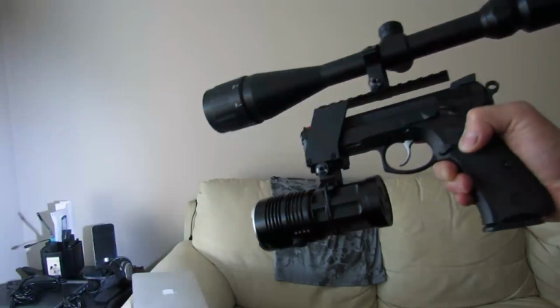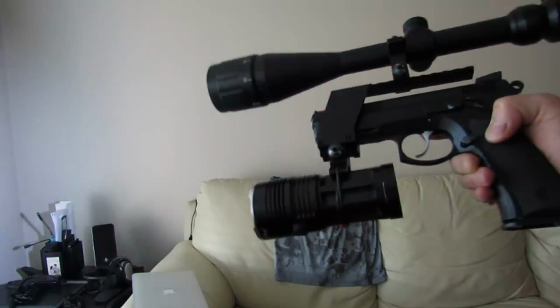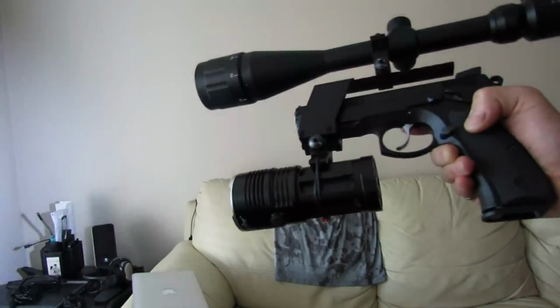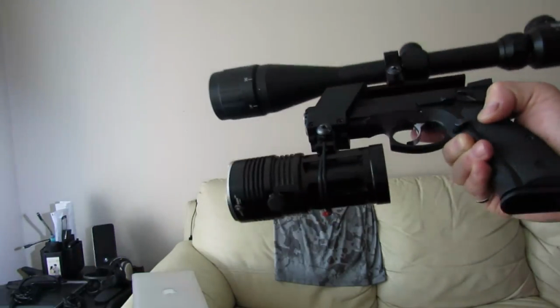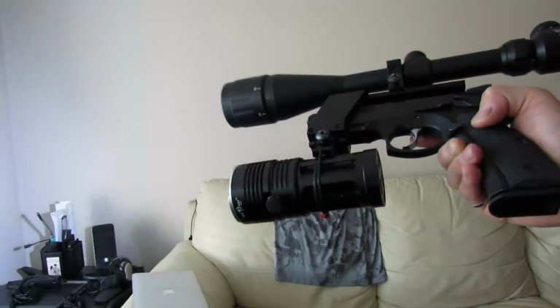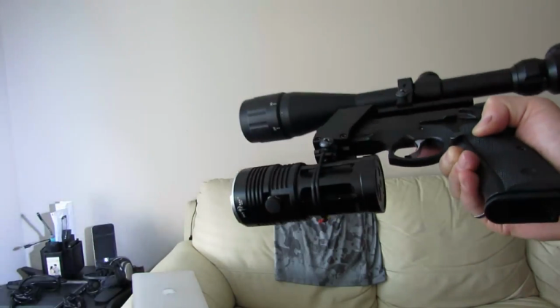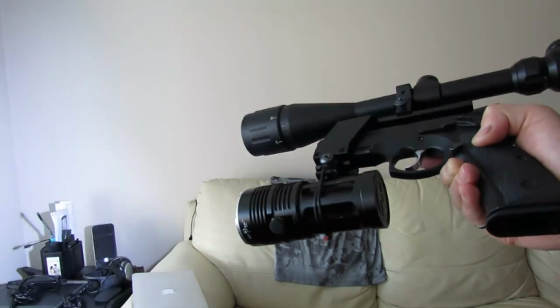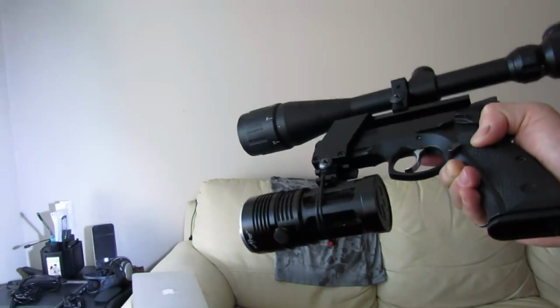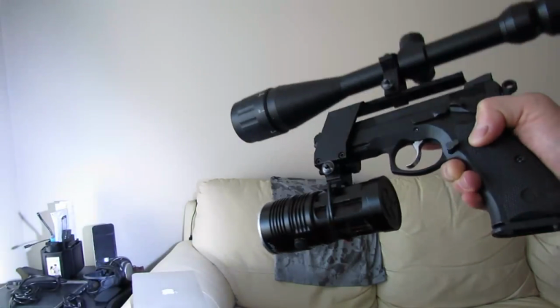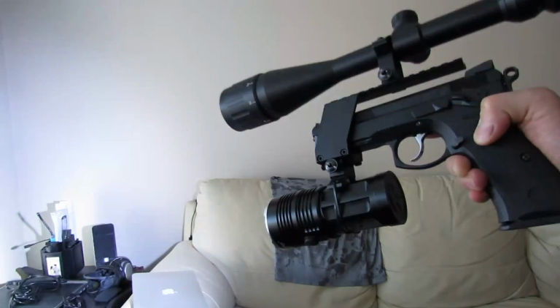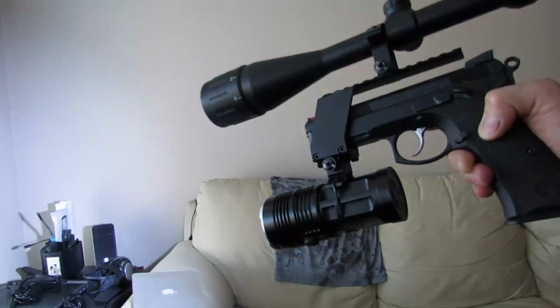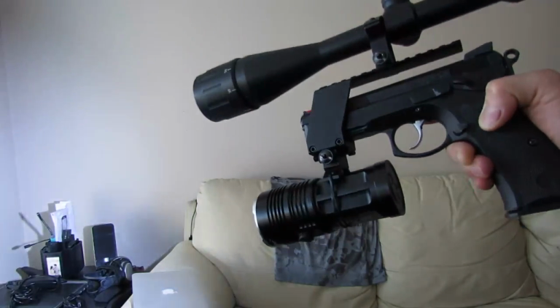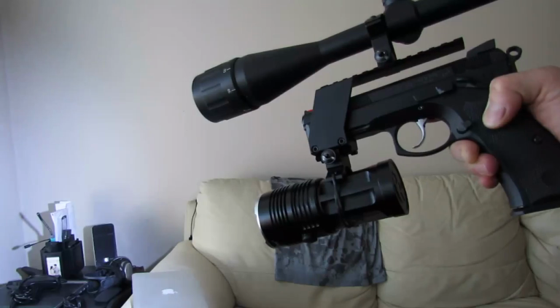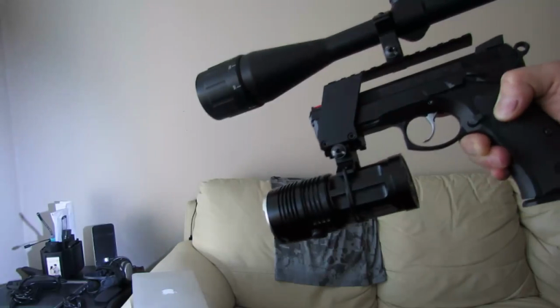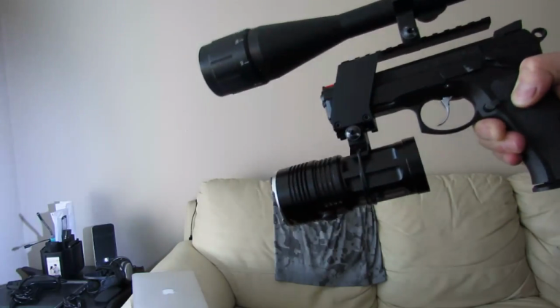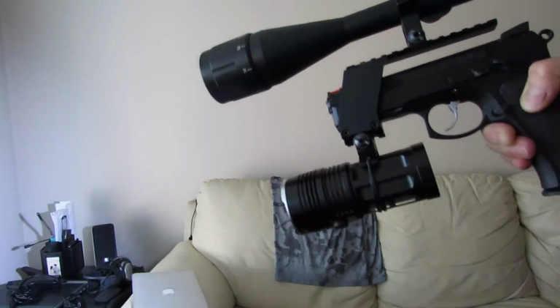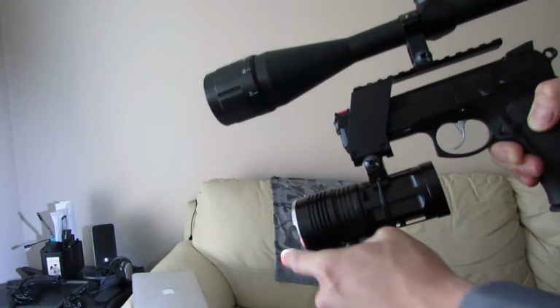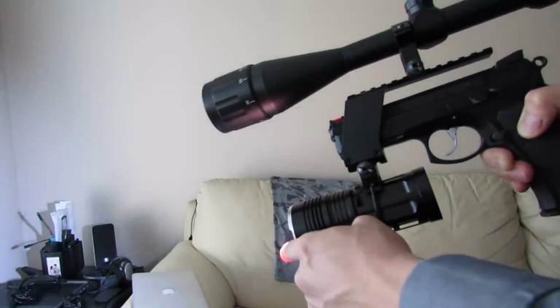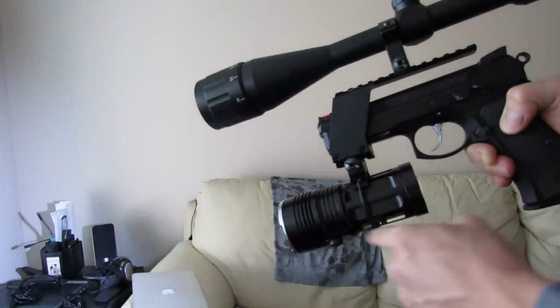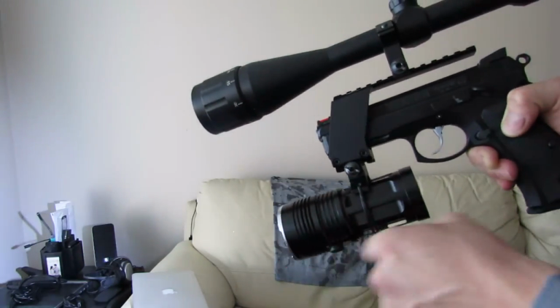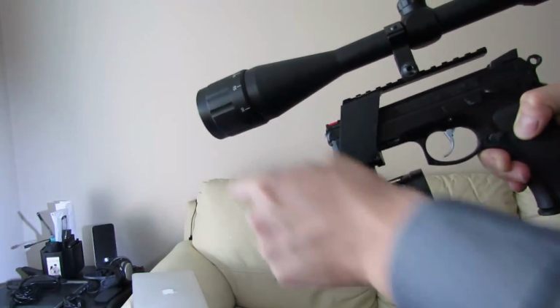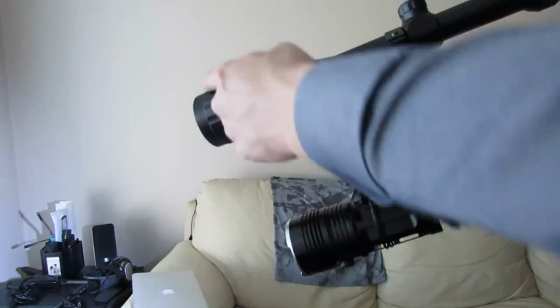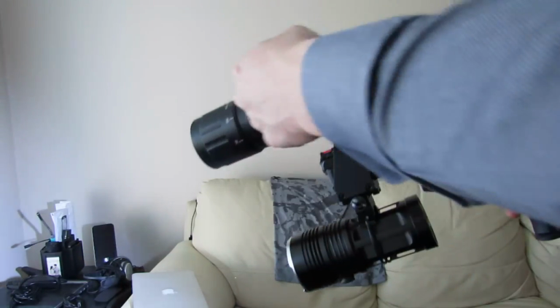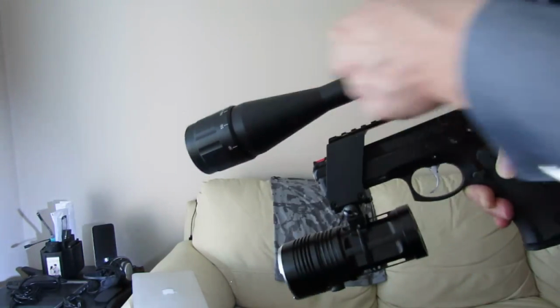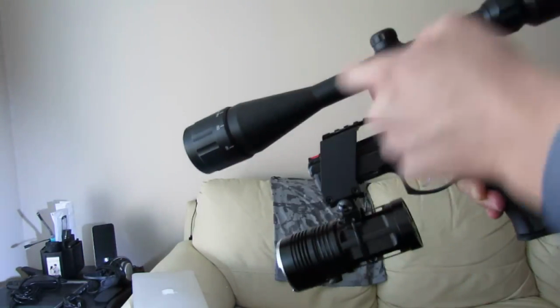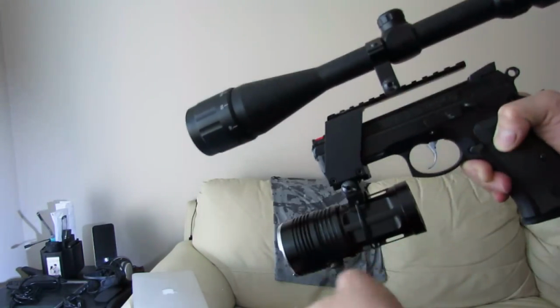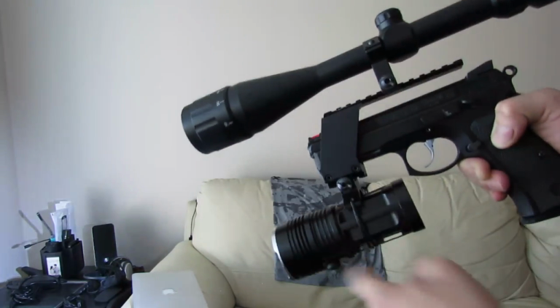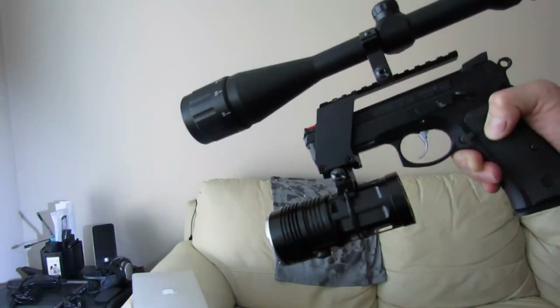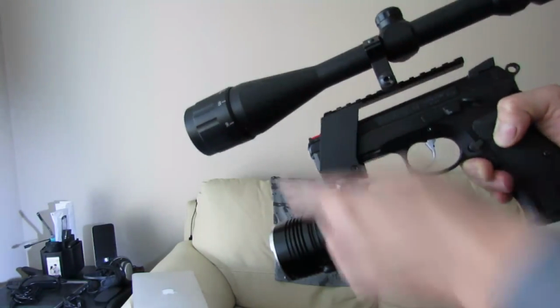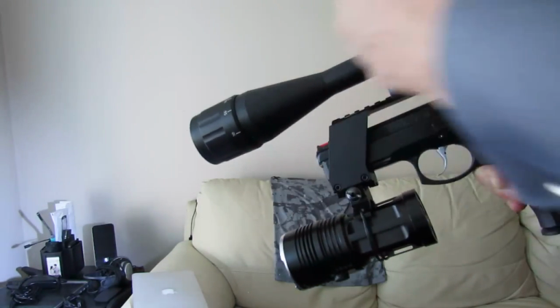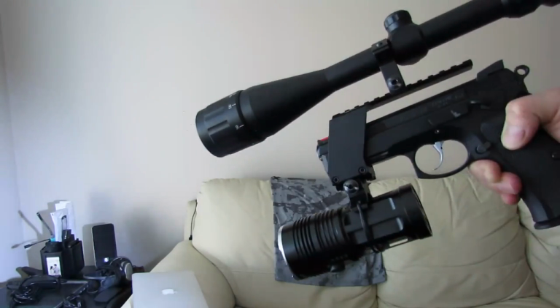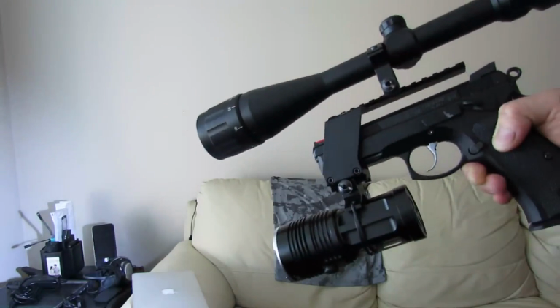It could fit inside a holster pretty easily — the holster just has to be big enough to cover from top to bottom.